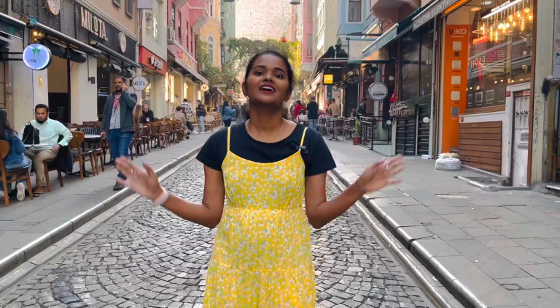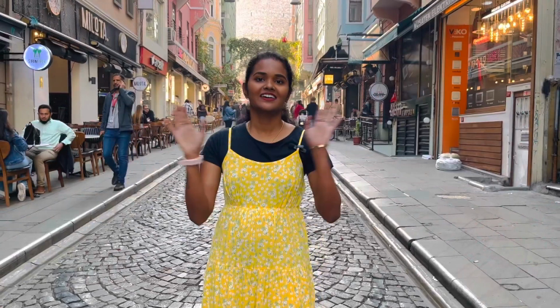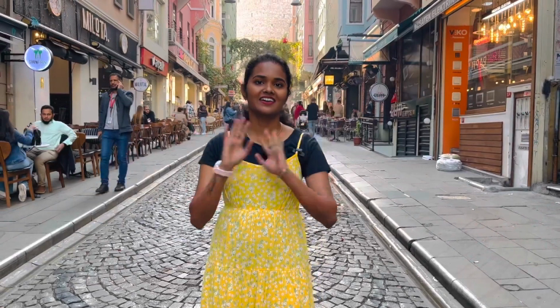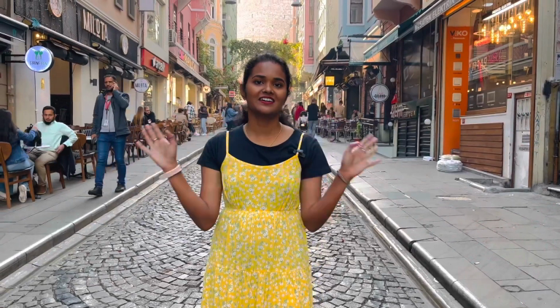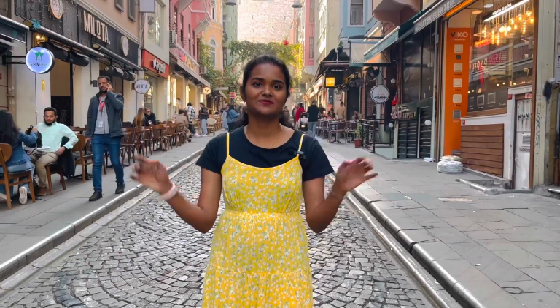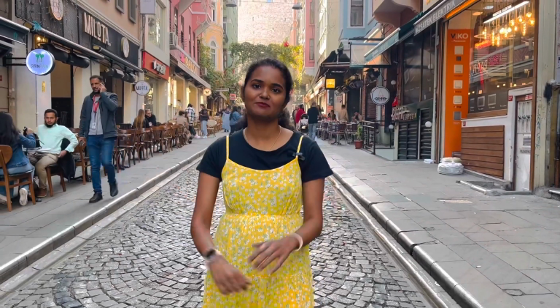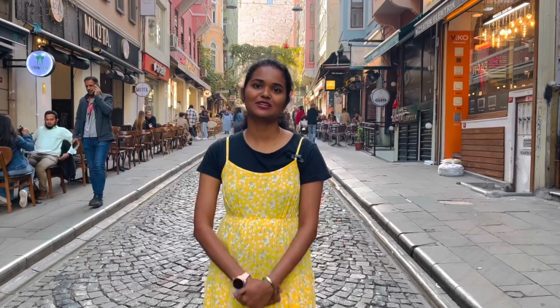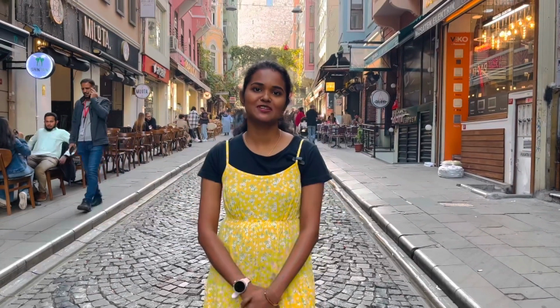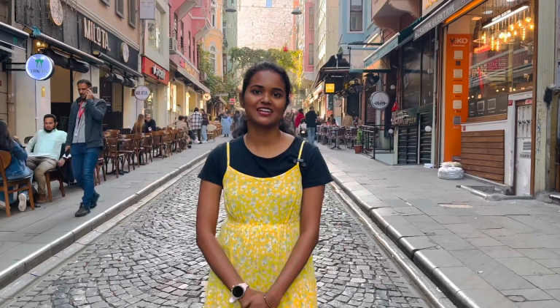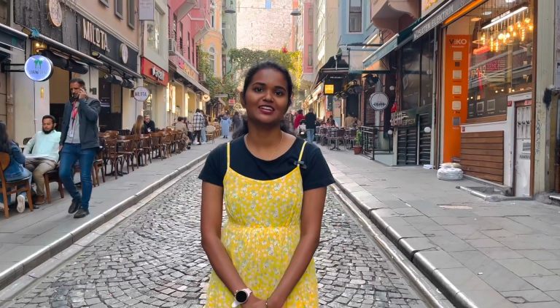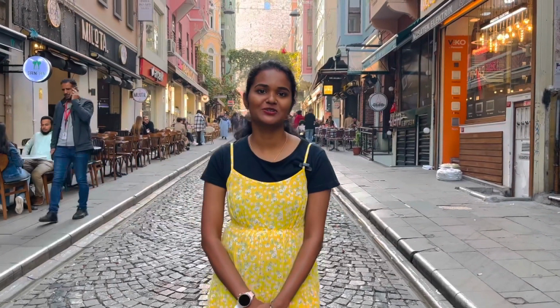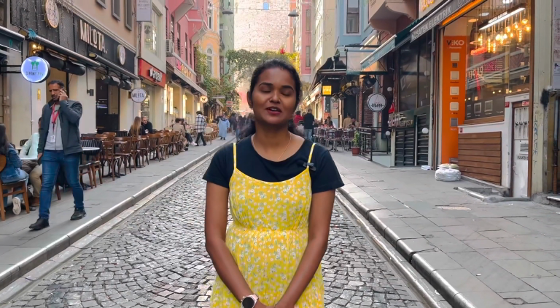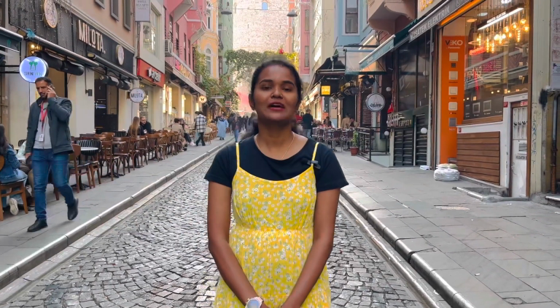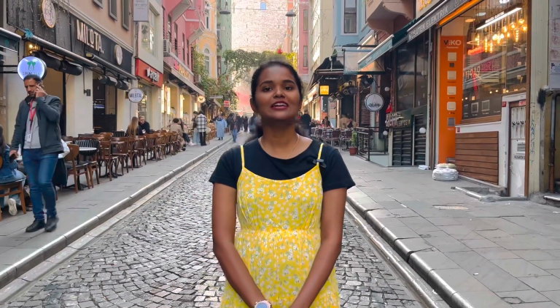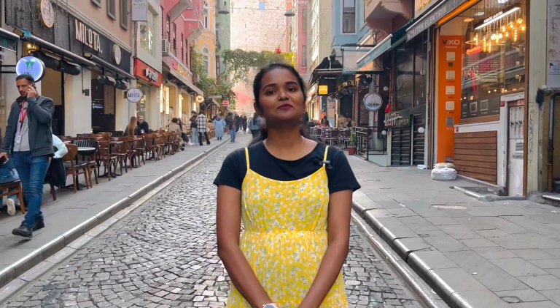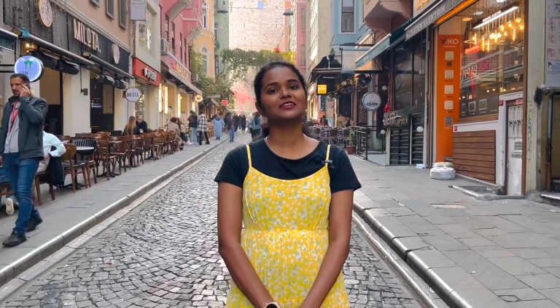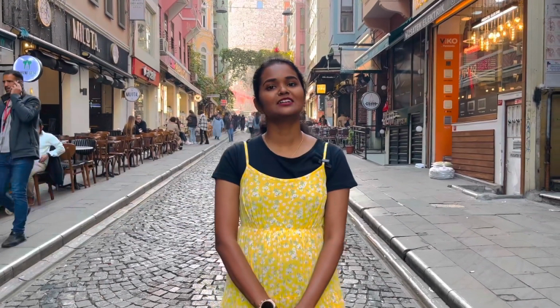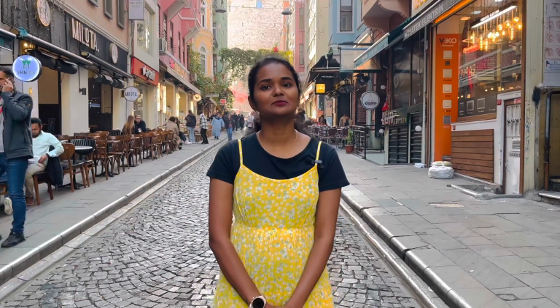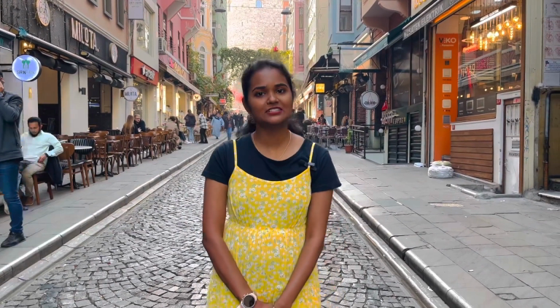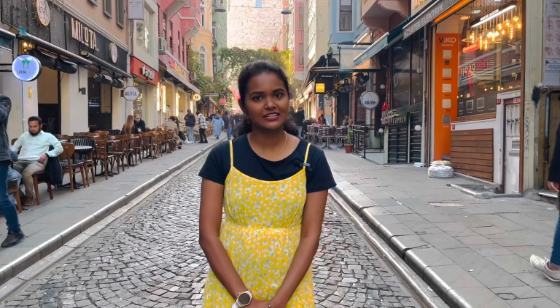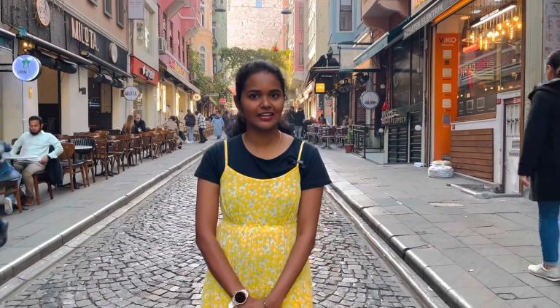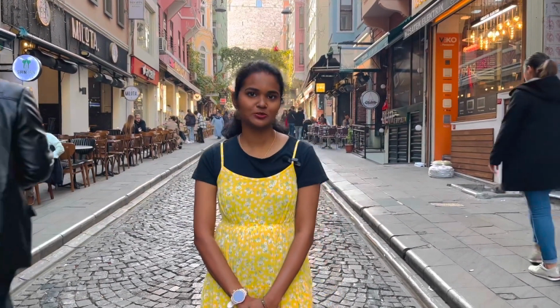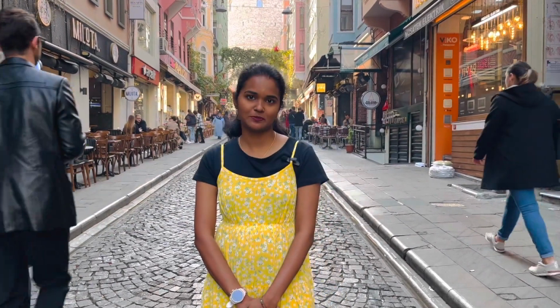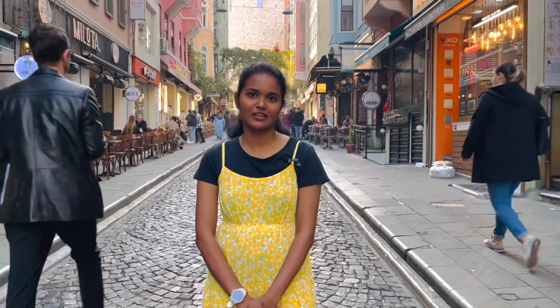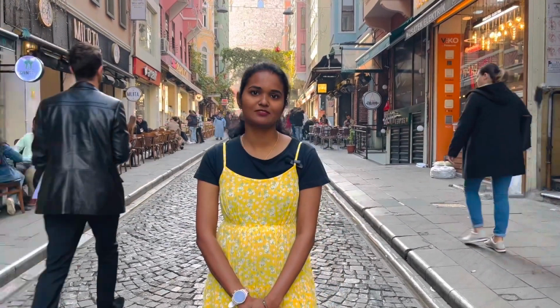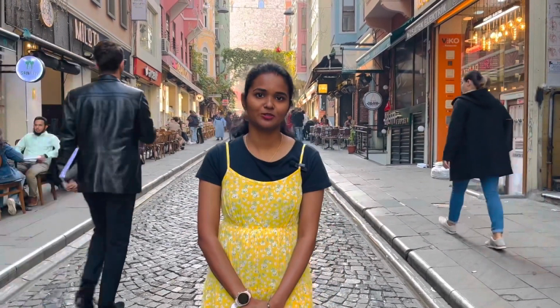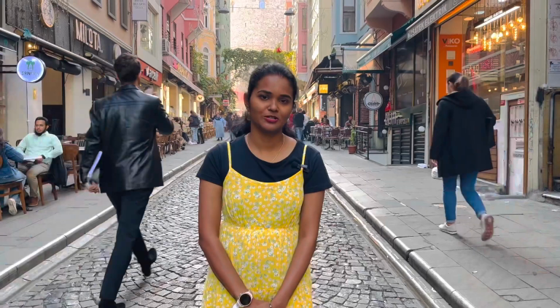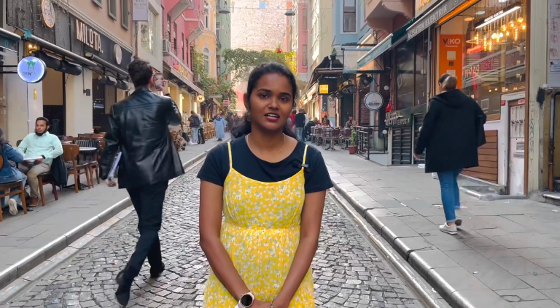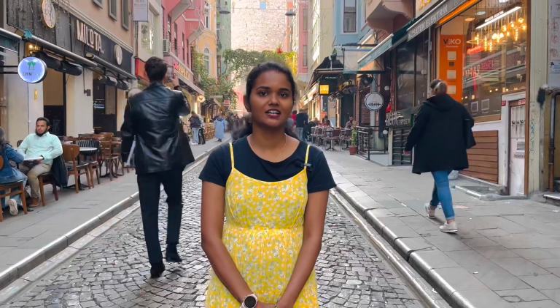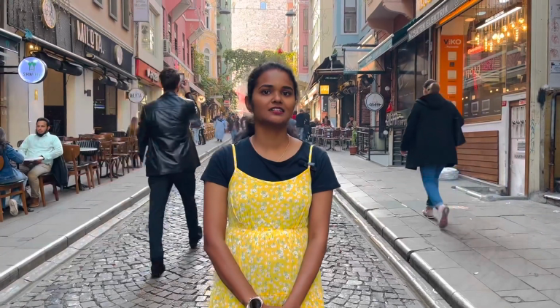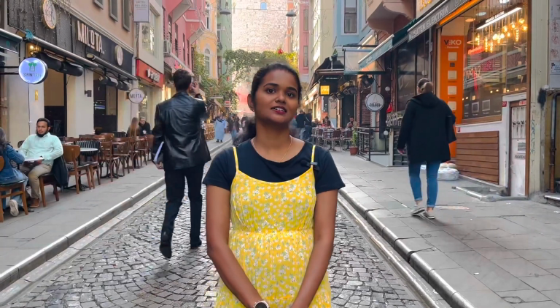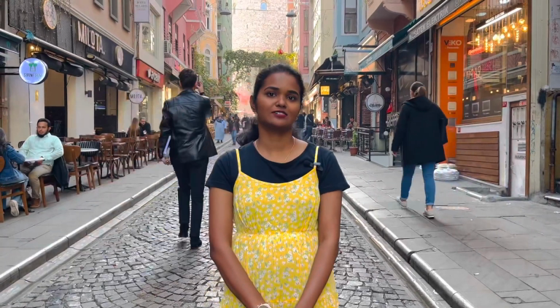Hey guys! Welcome back to my channel, Nihonscape. Here we go to Turkey Day 2, trip to Galata Tower.